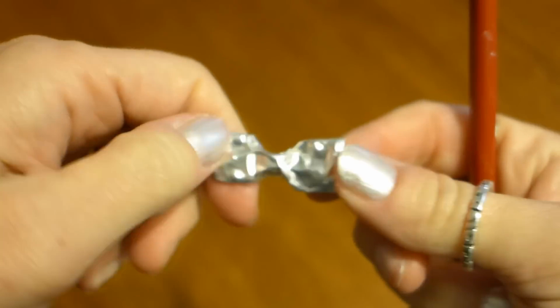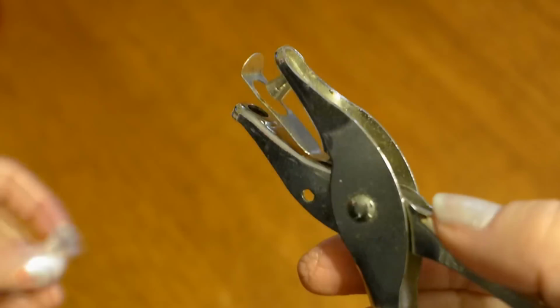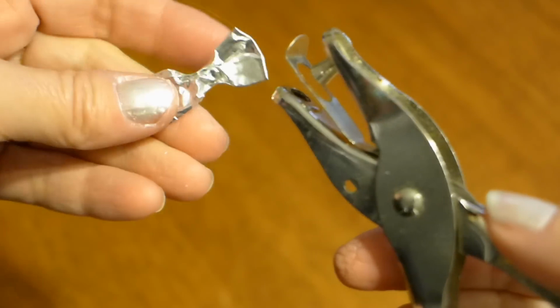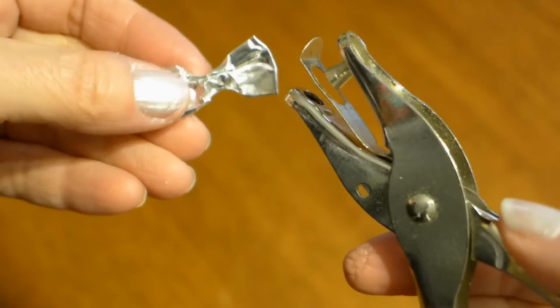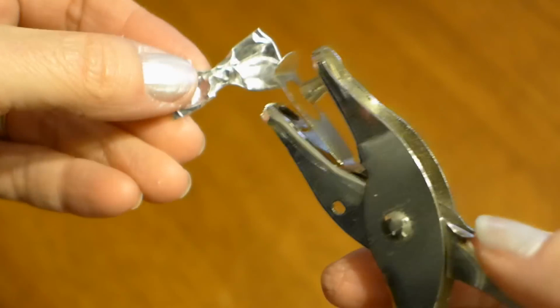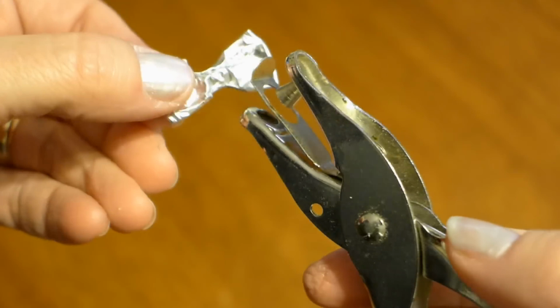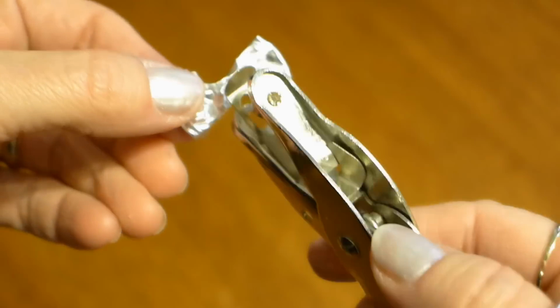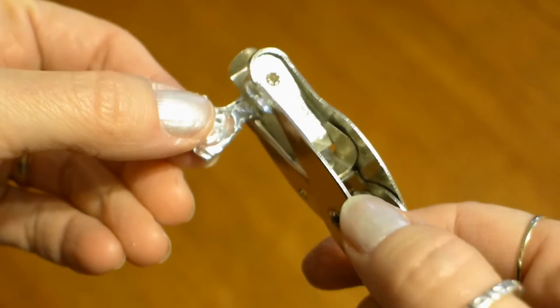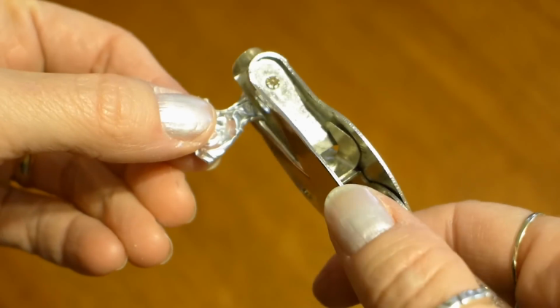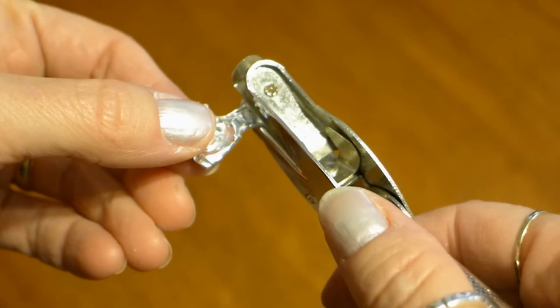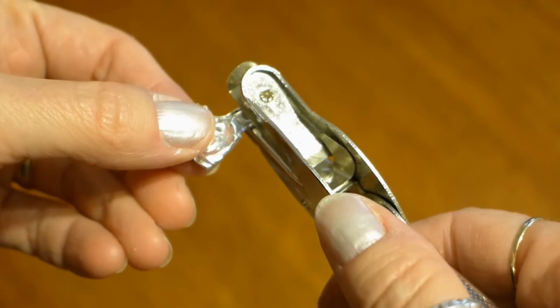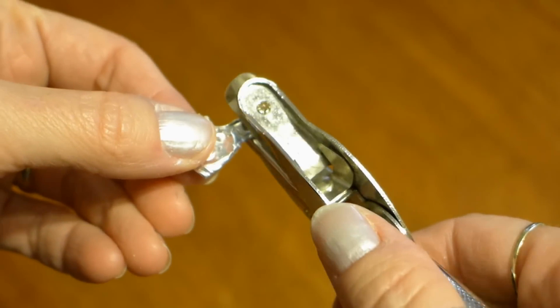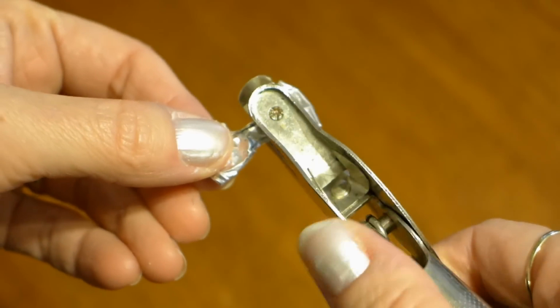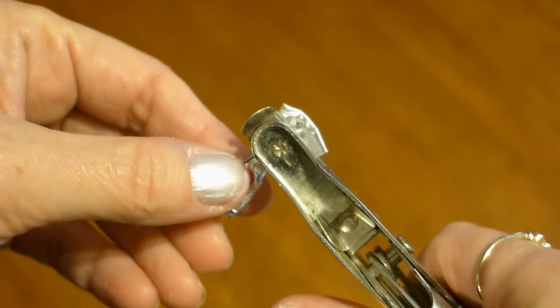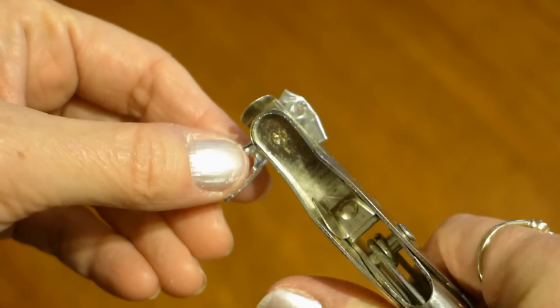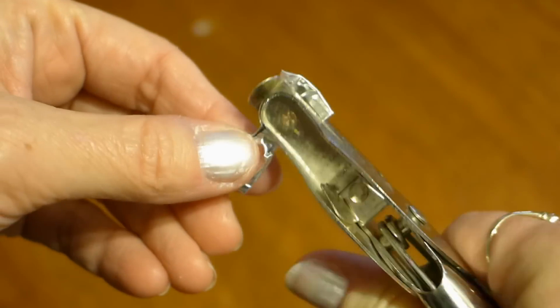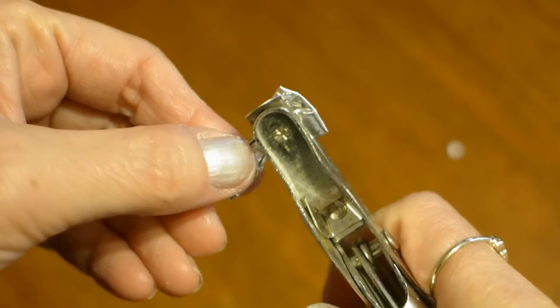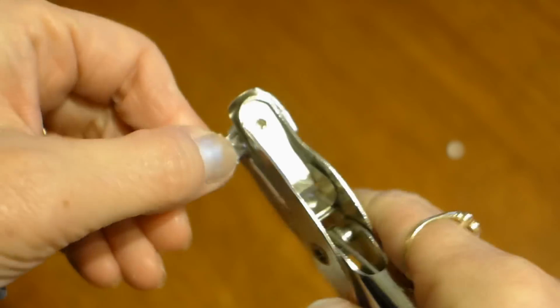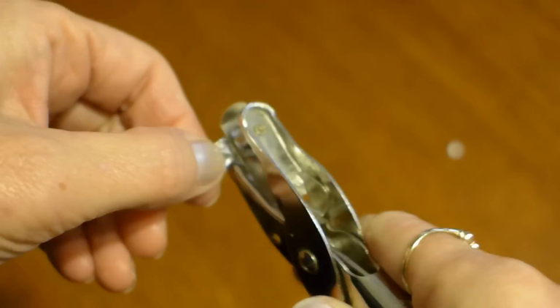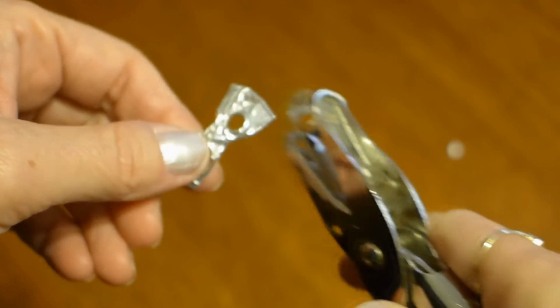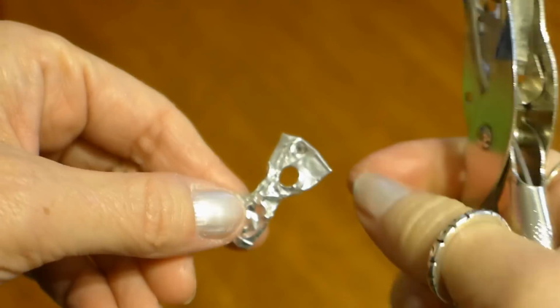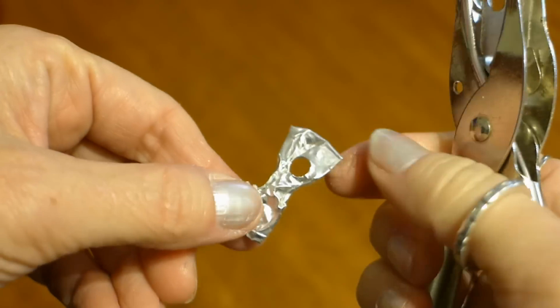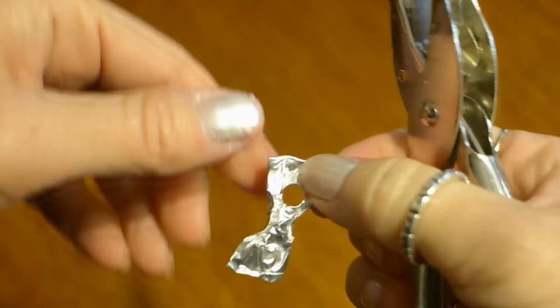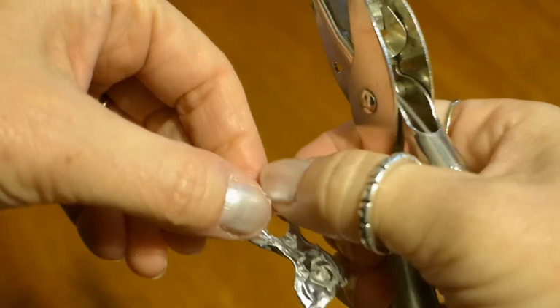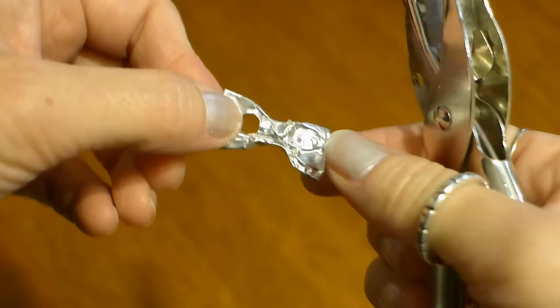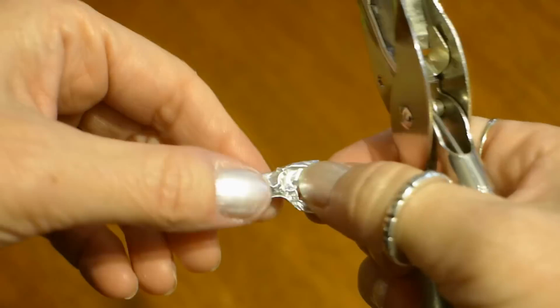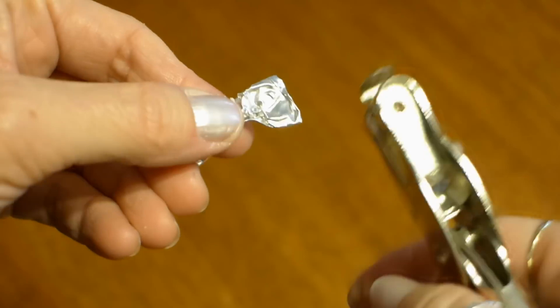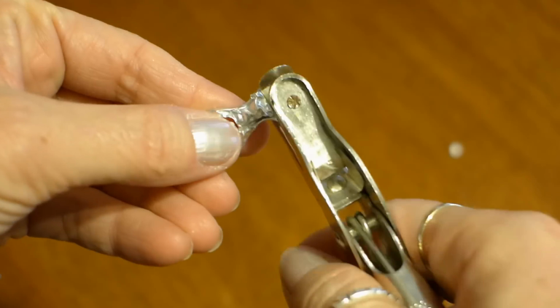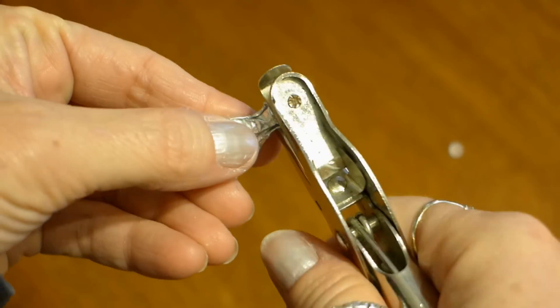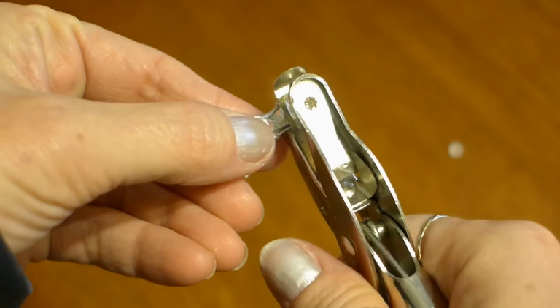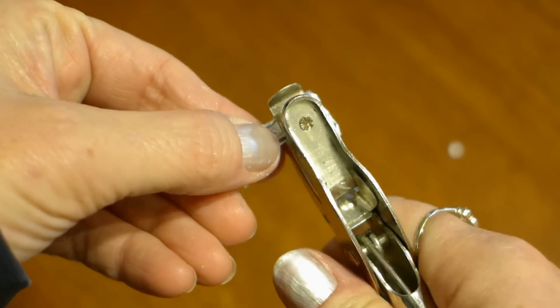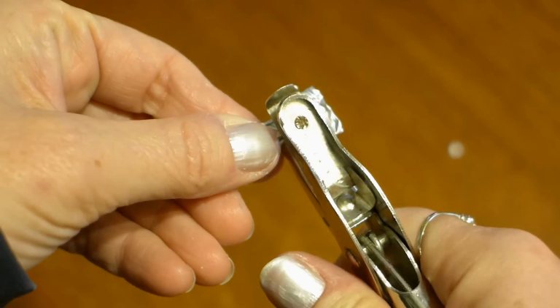Get your hole punch and punch a hole on both sides of the center of the bow like this.